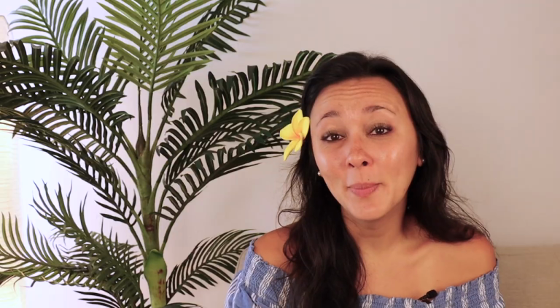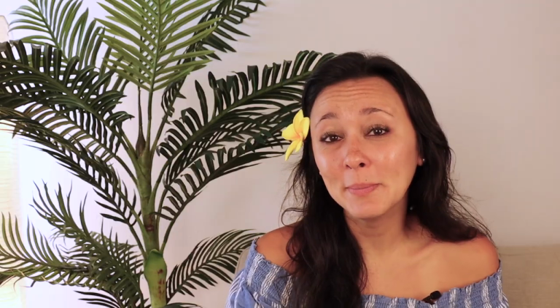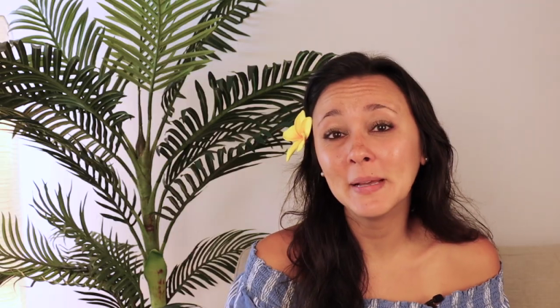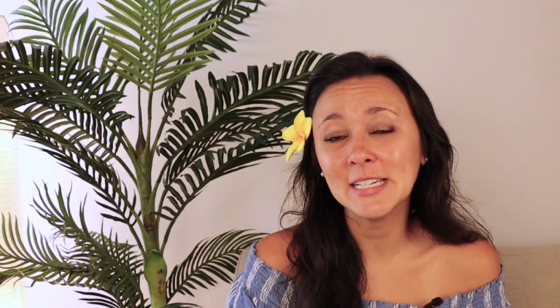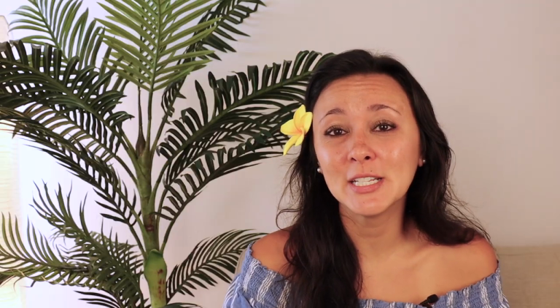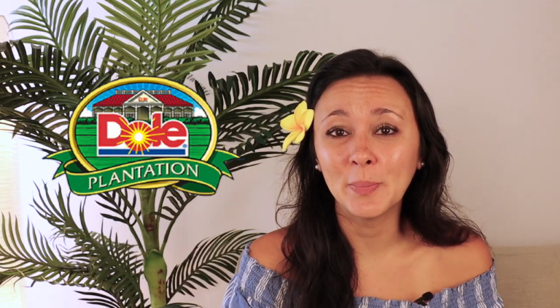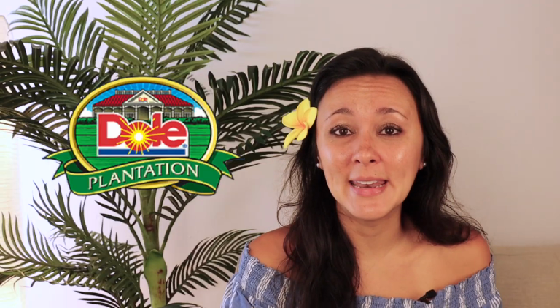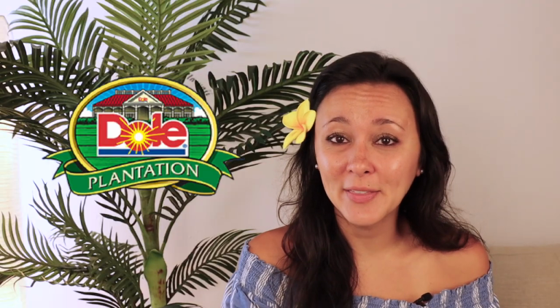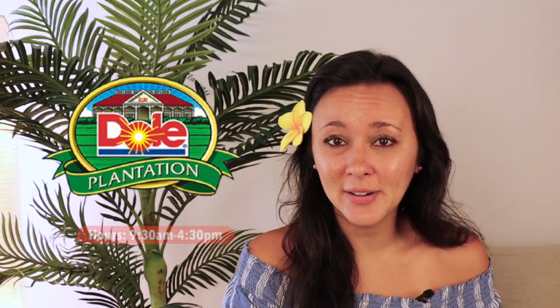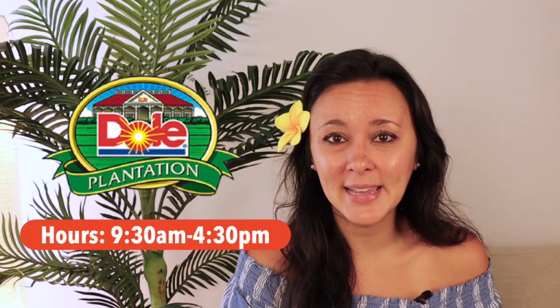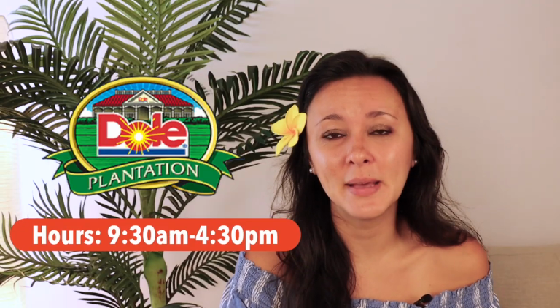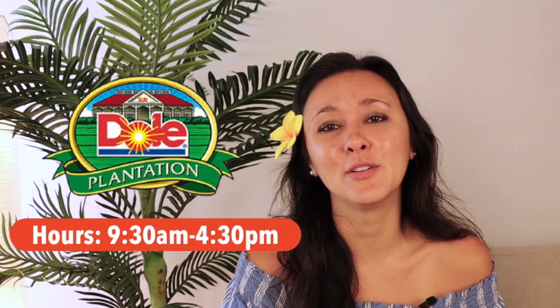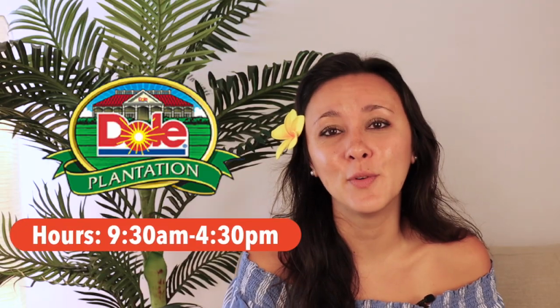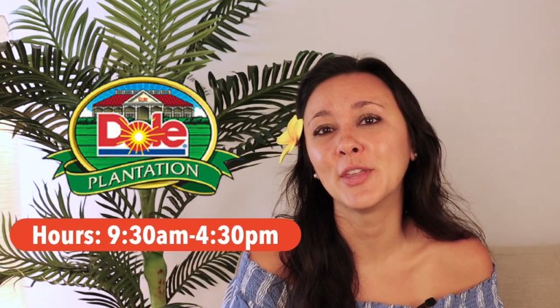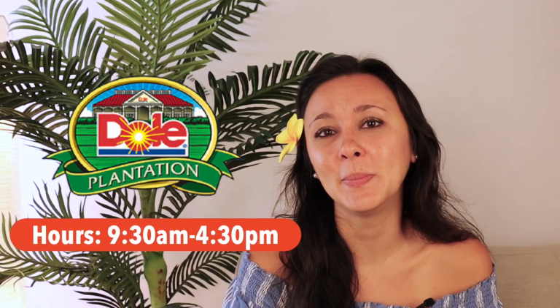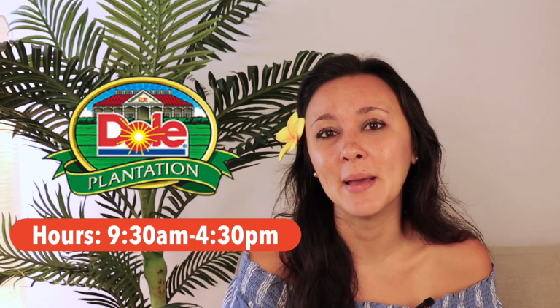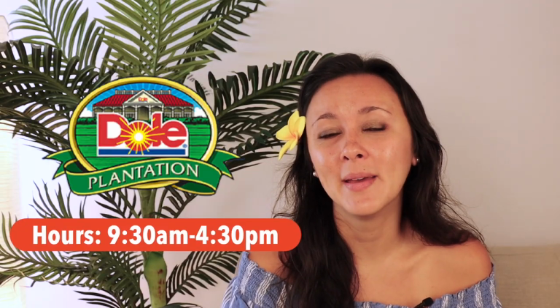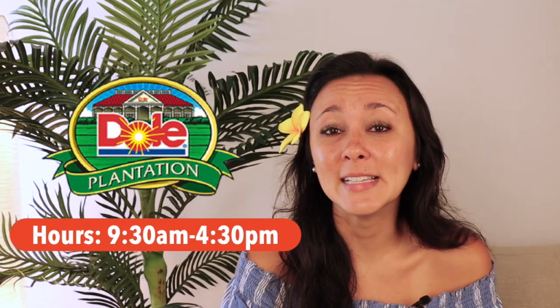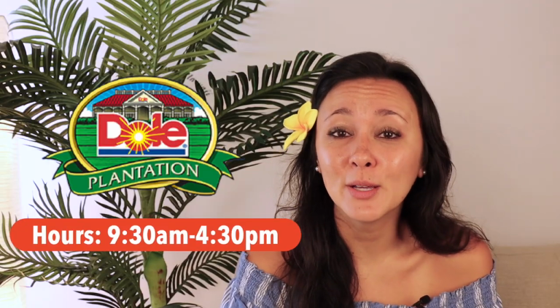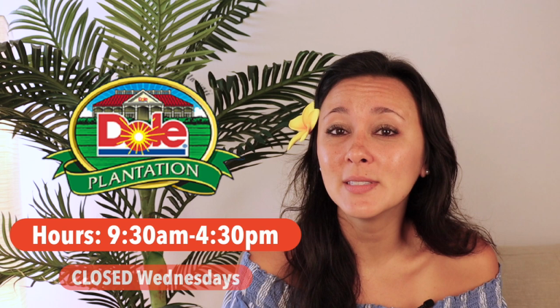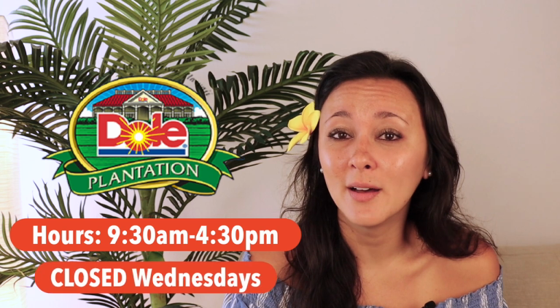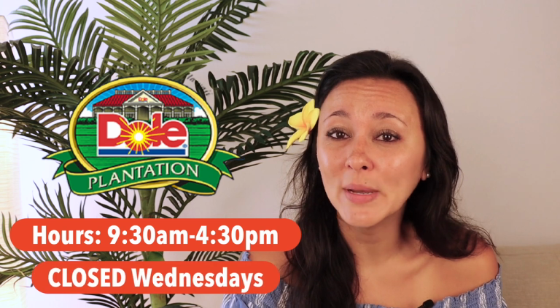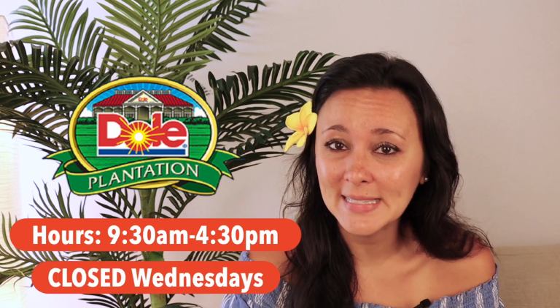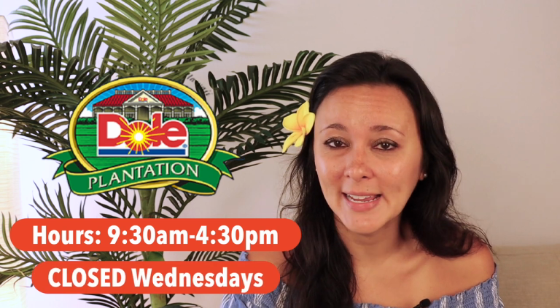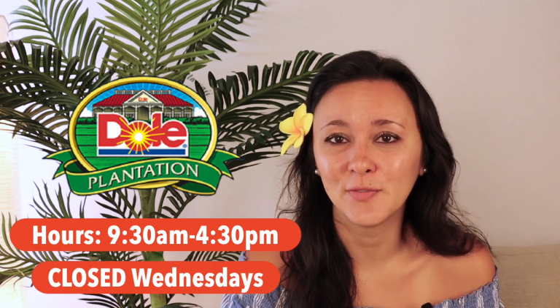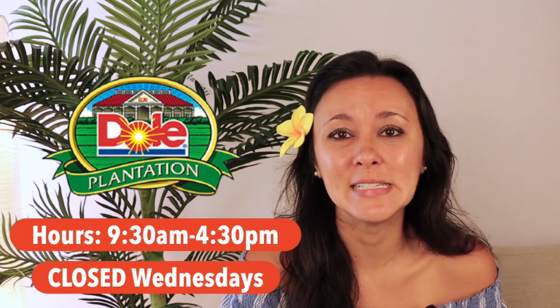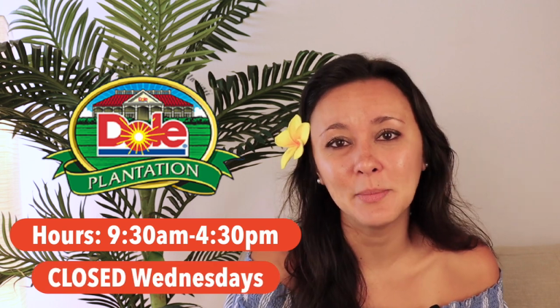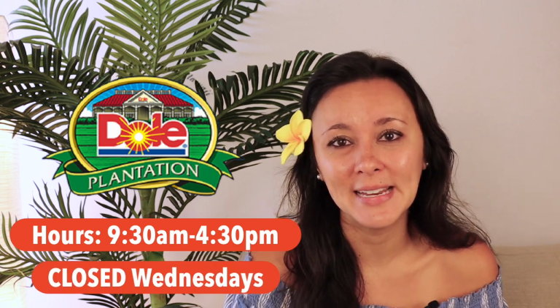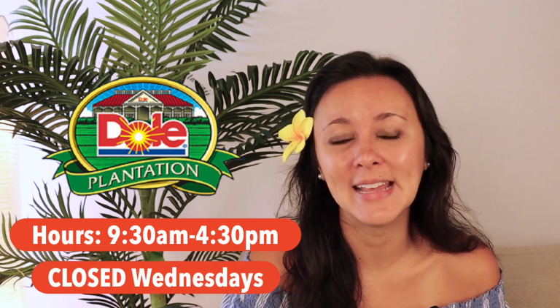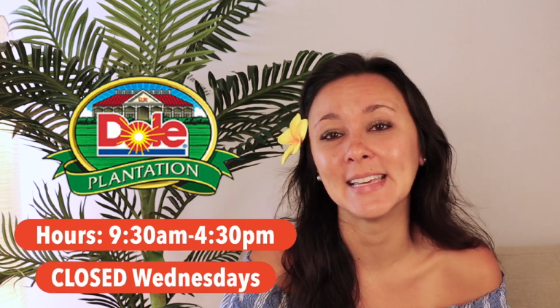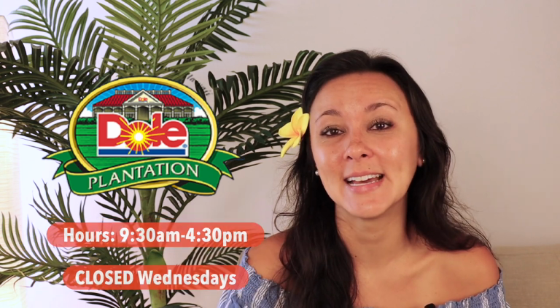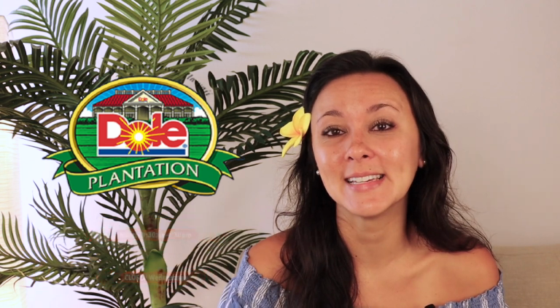Dole Pineapple Plantation is open 9:30 a.m. until 4:30 p.m. It's closed on Wednesdays for deep cleaning and sanitizing.